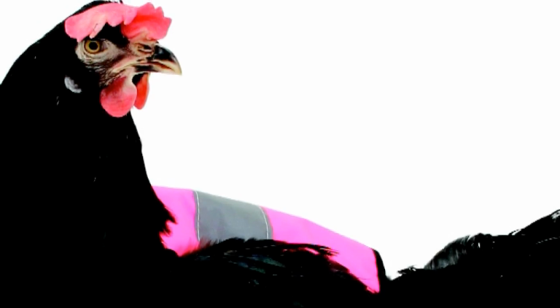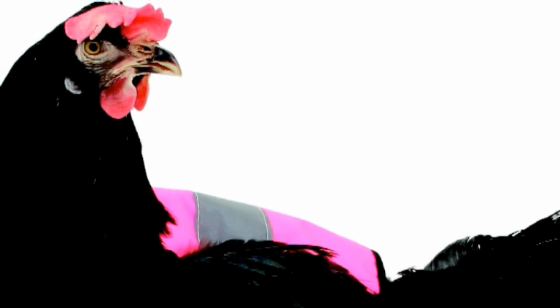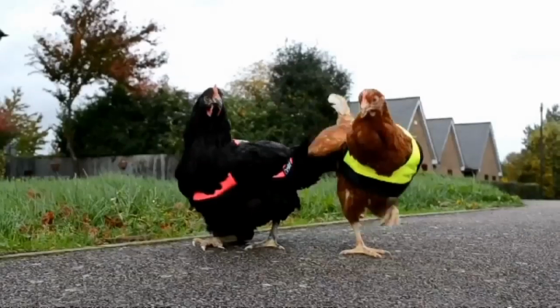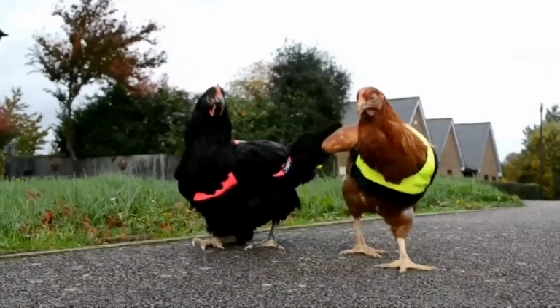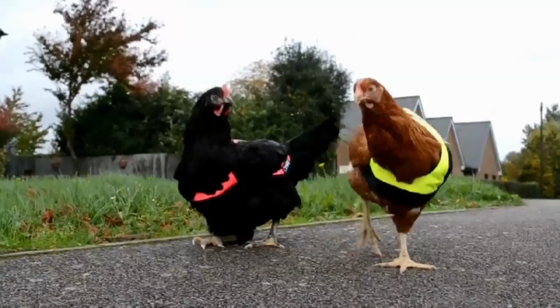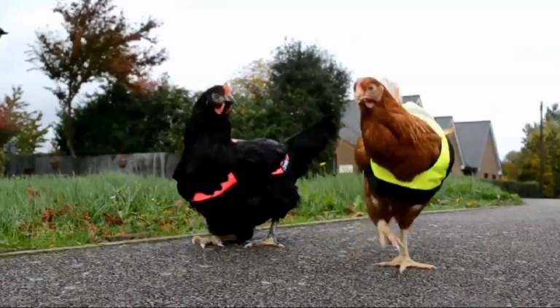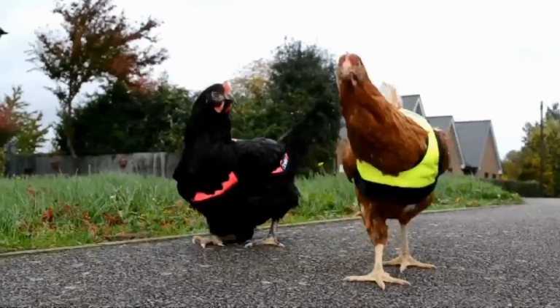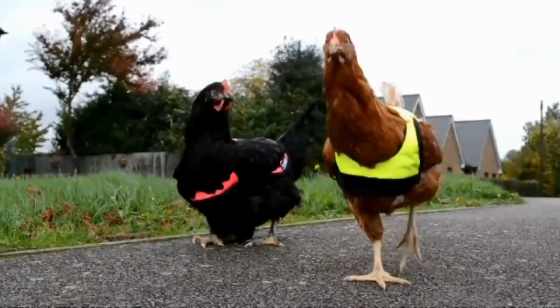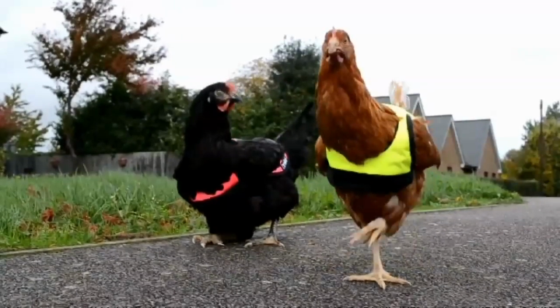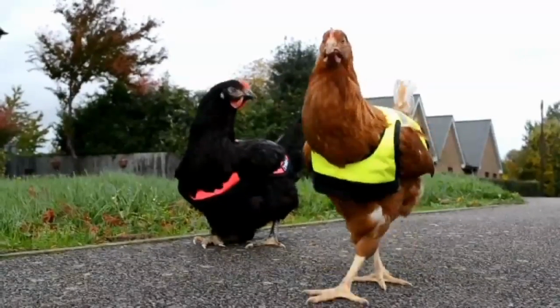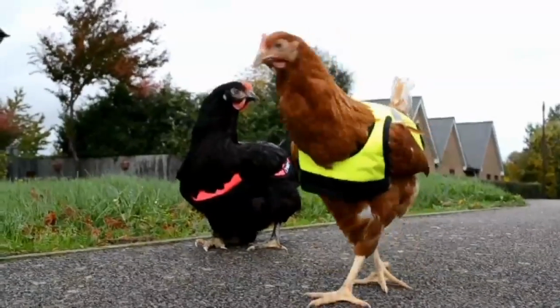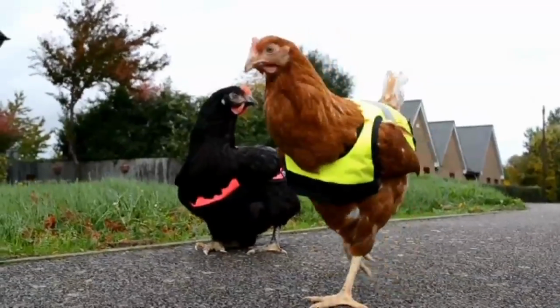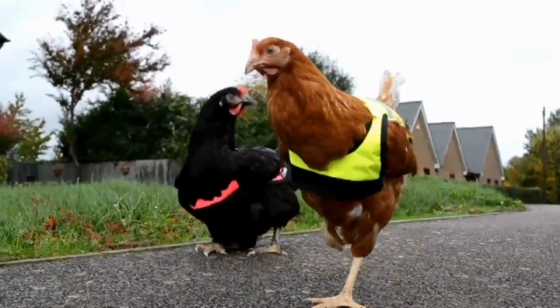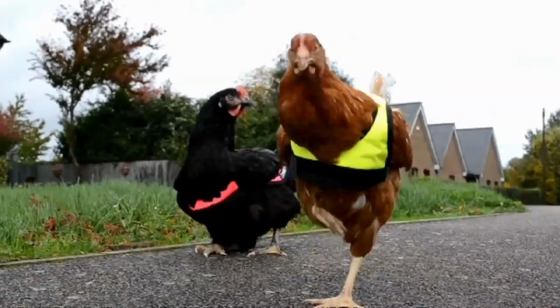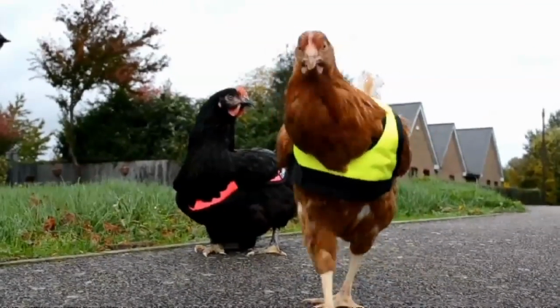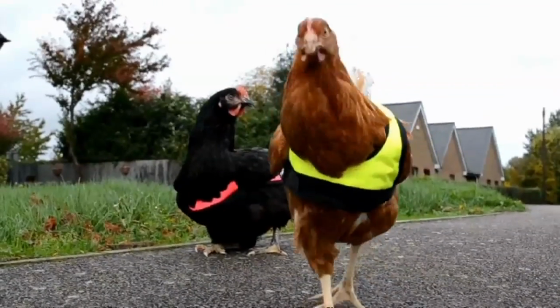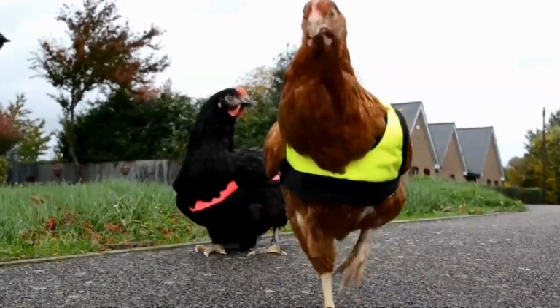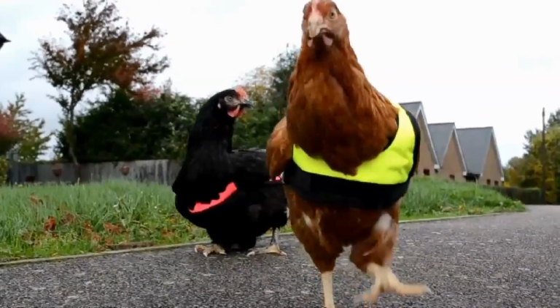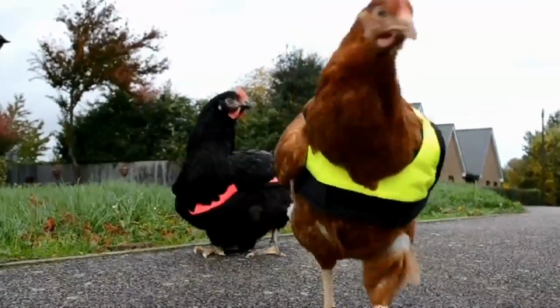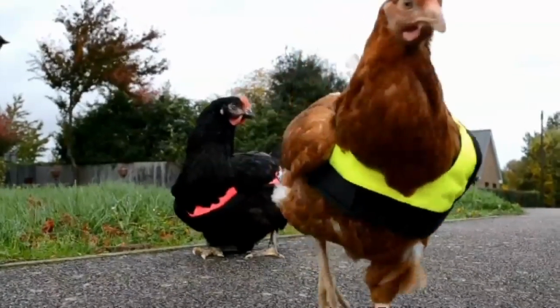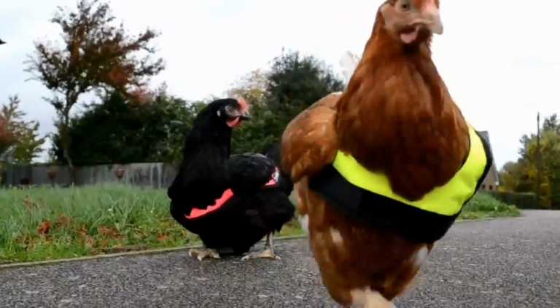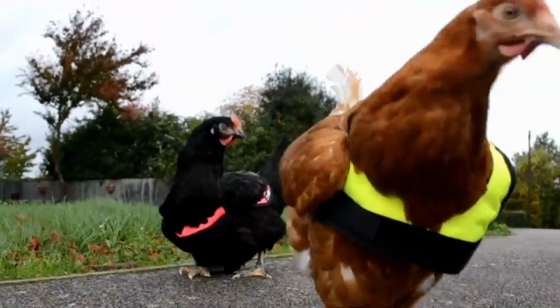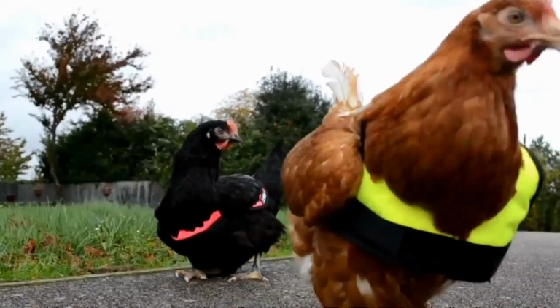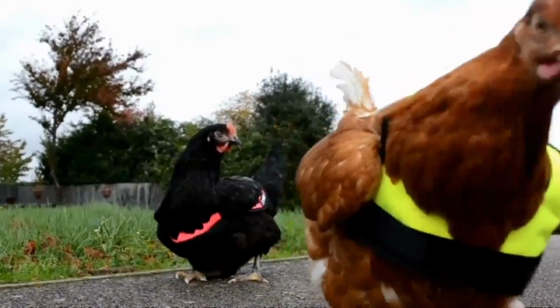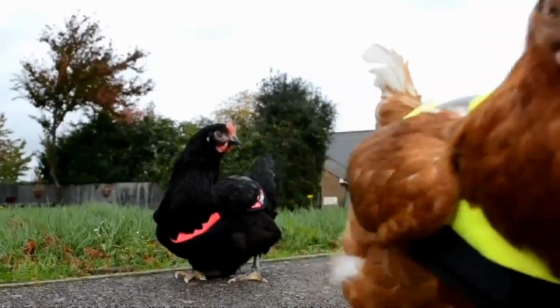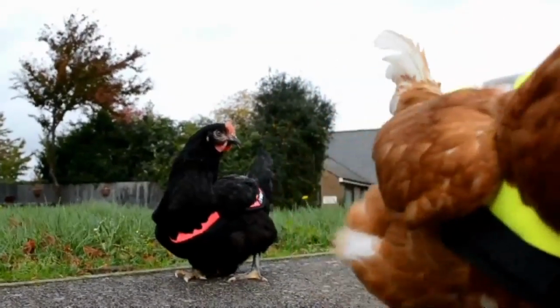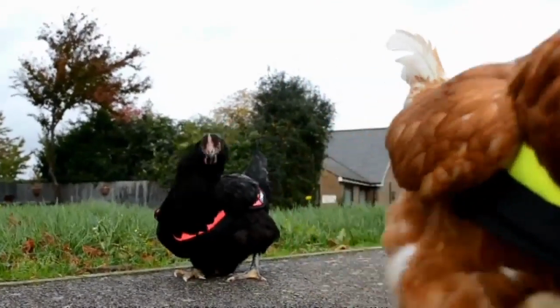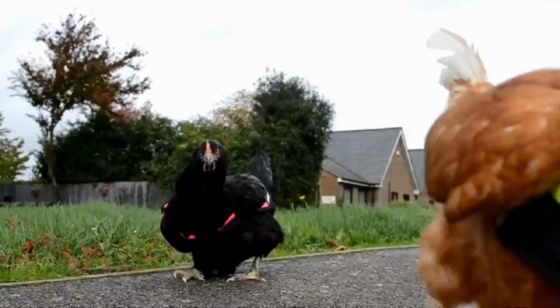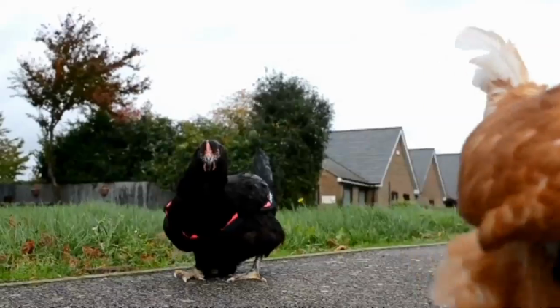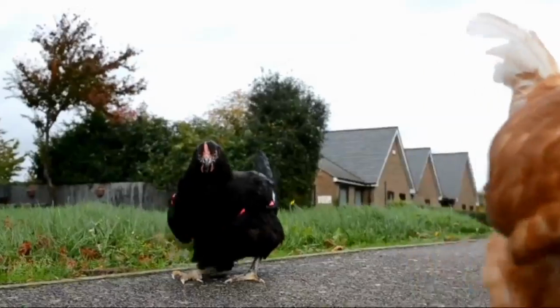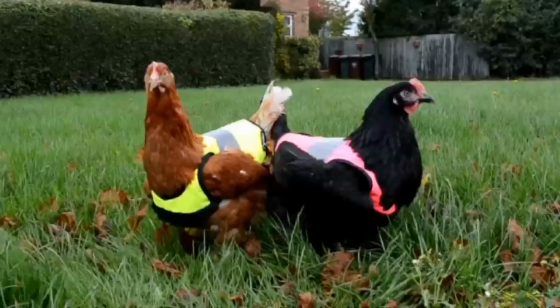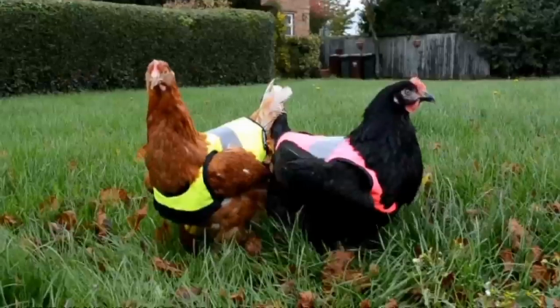So the next time you wonder why the chicken was crossing the road, you know it was just testing out its high visibility jacket.